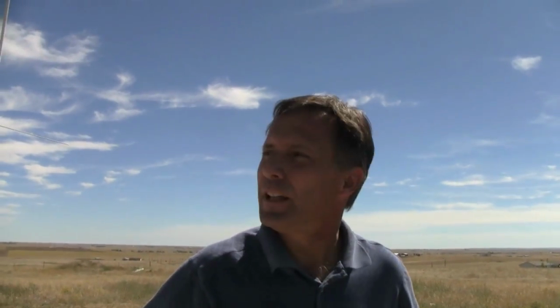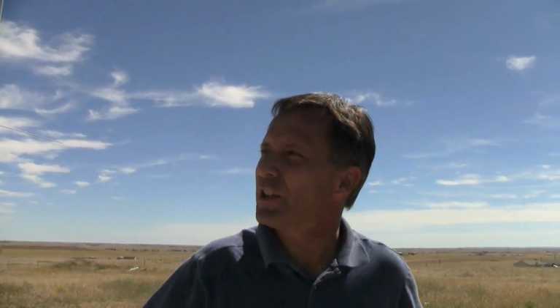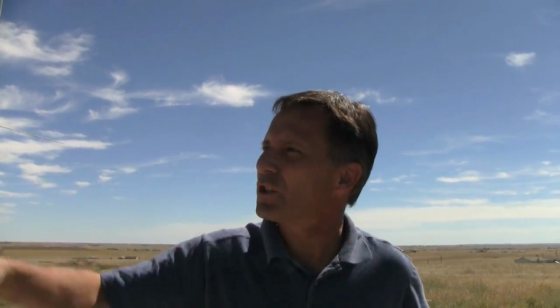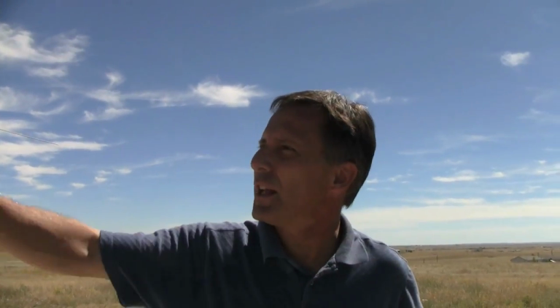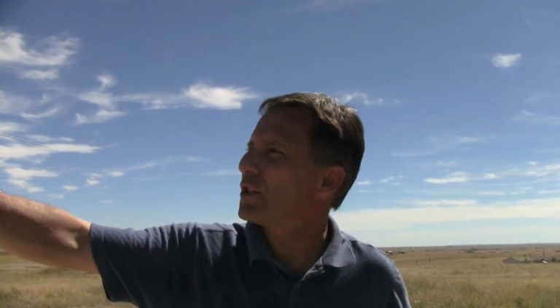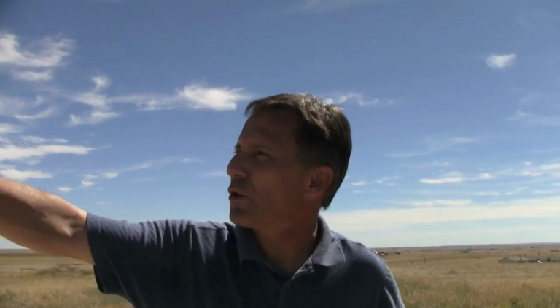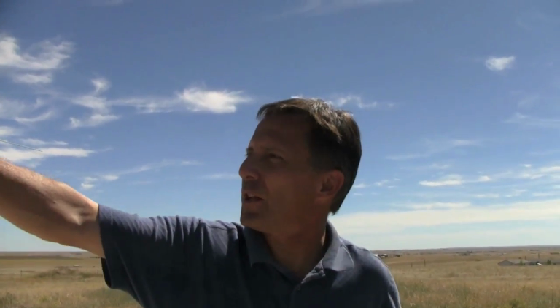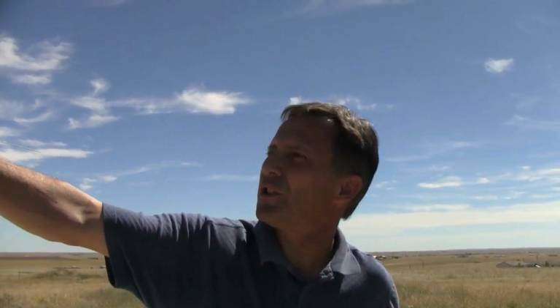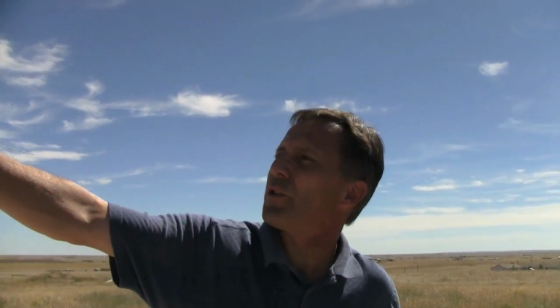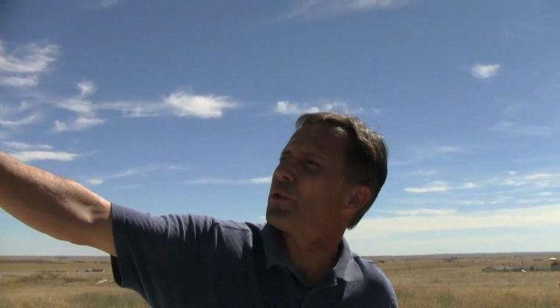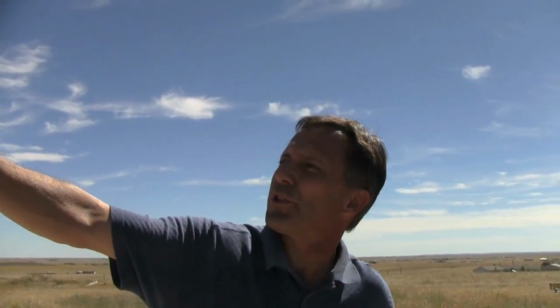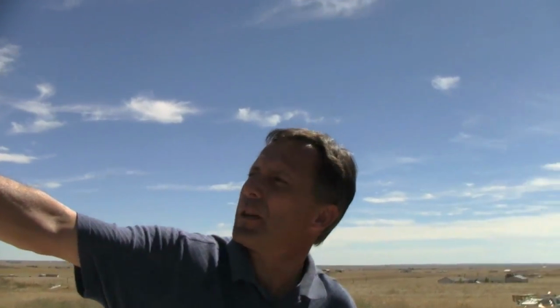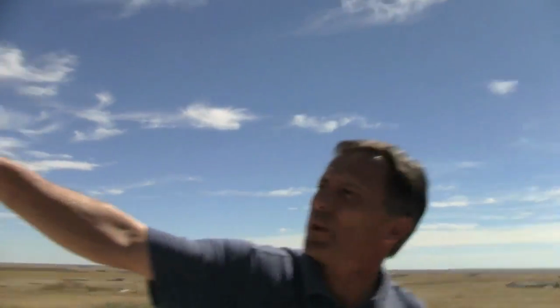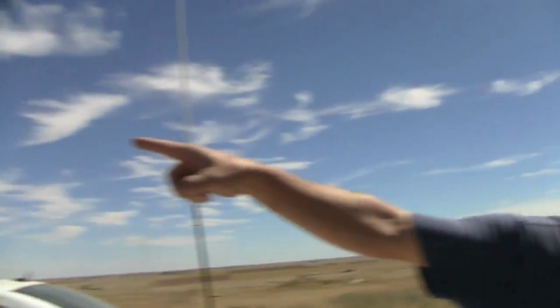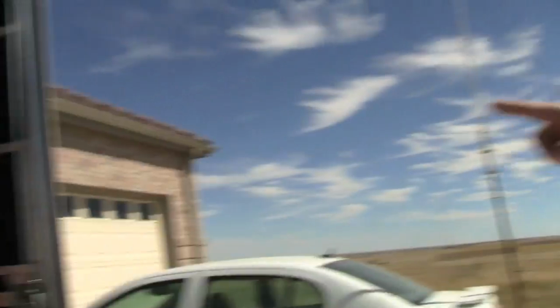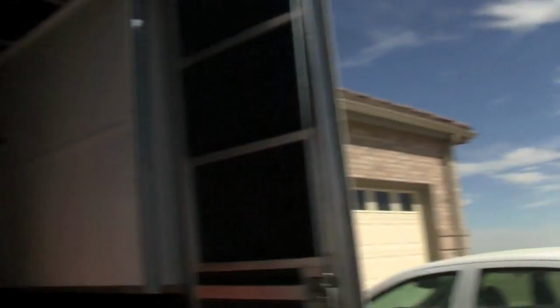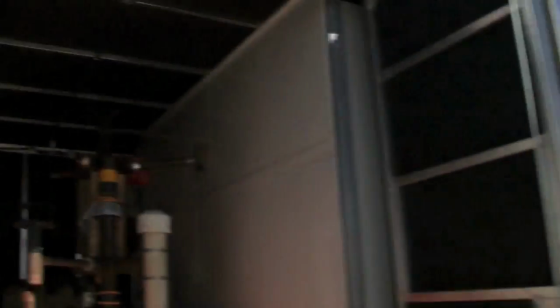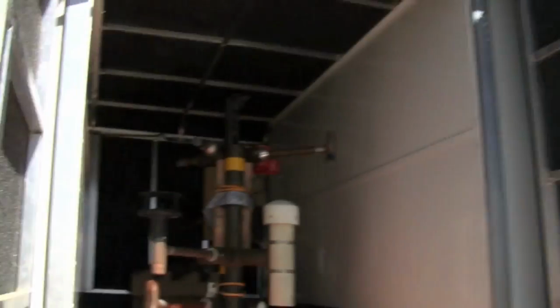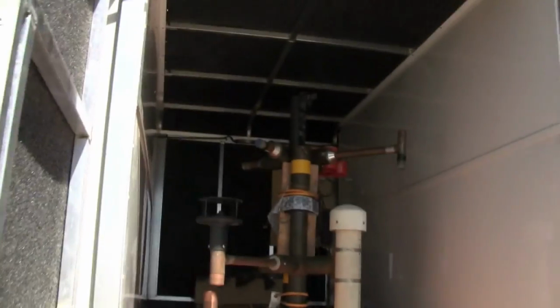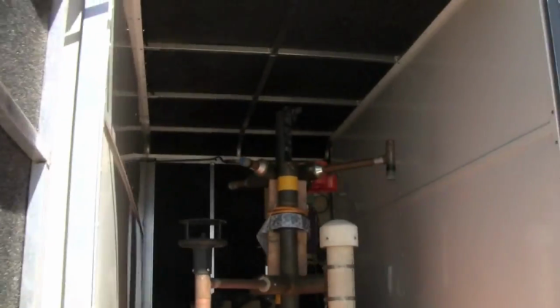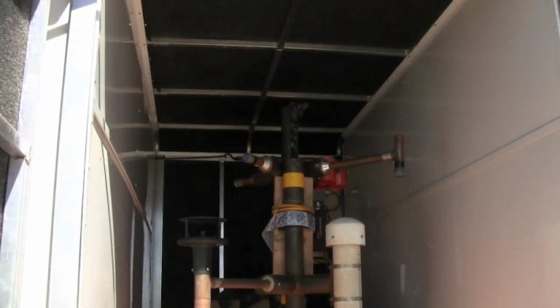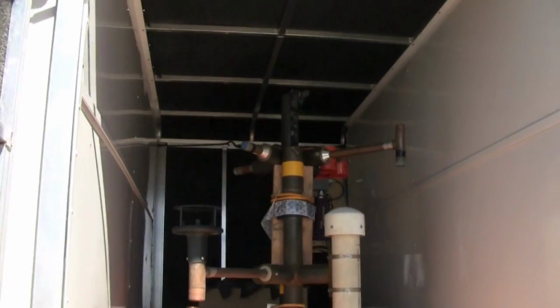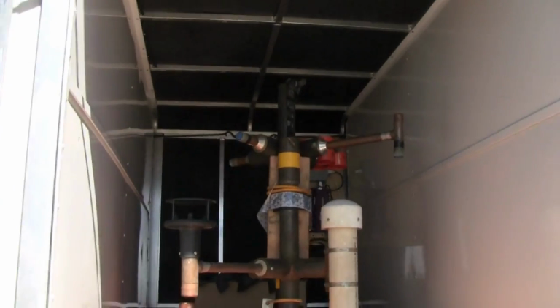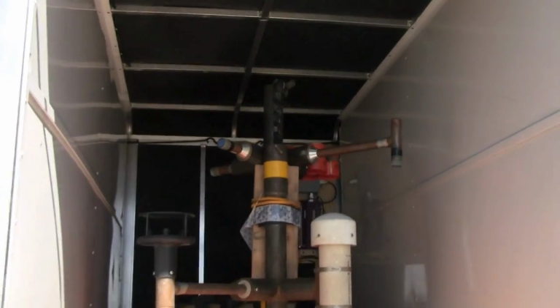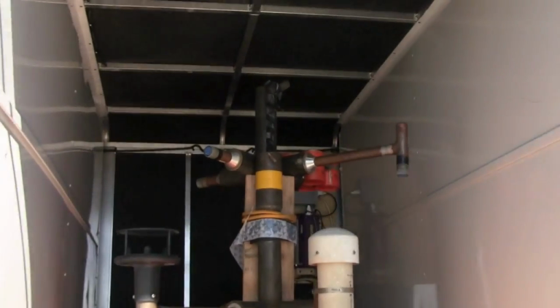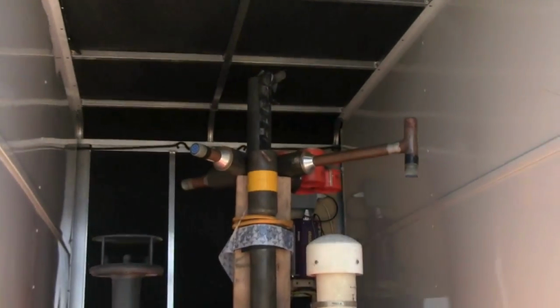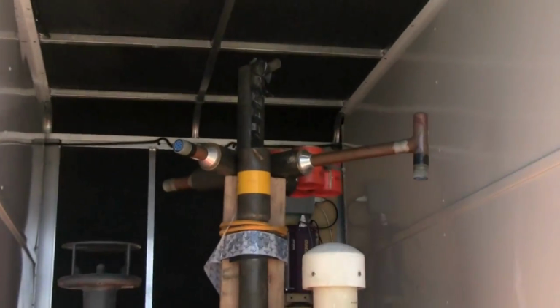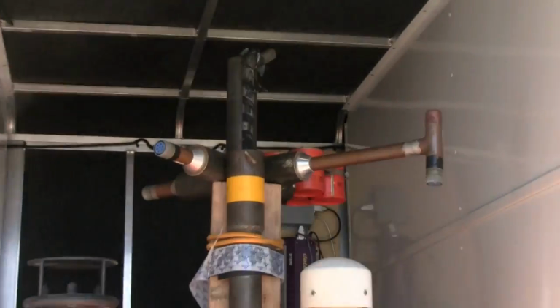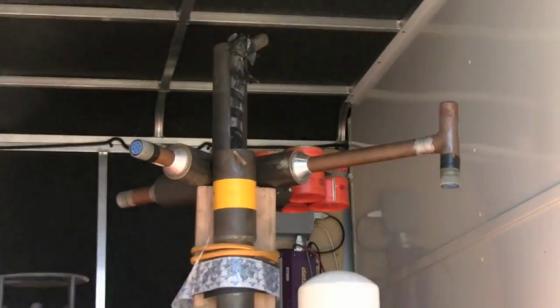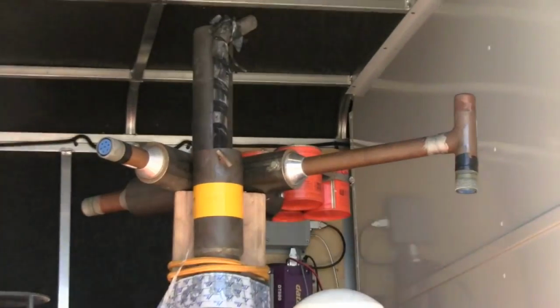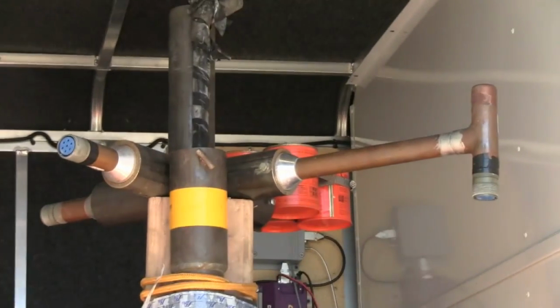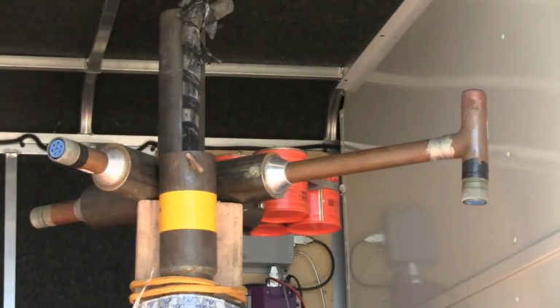There's actually a smoke generator — see those orange things up there? That's a smoke generator, so it tells you which way the wind is going.